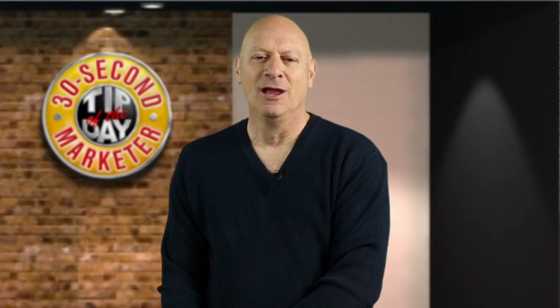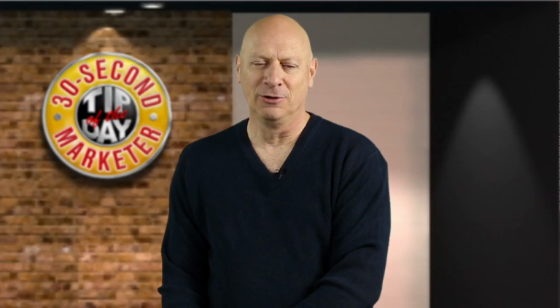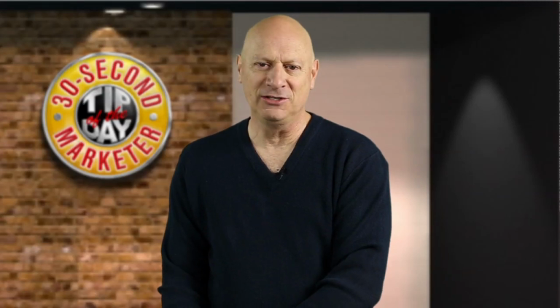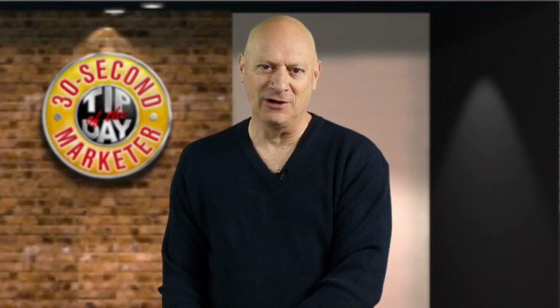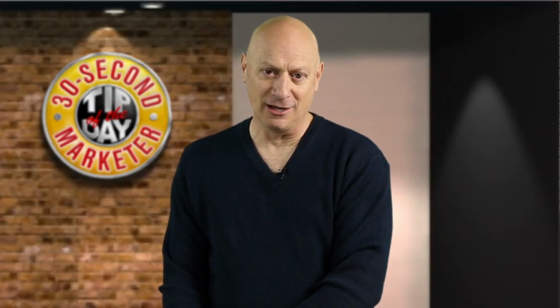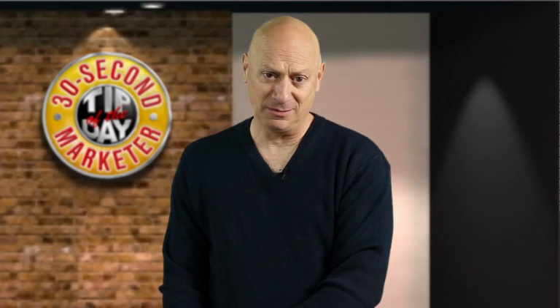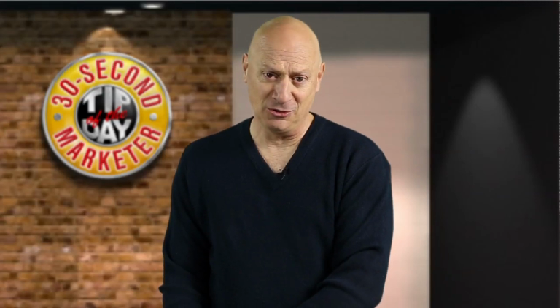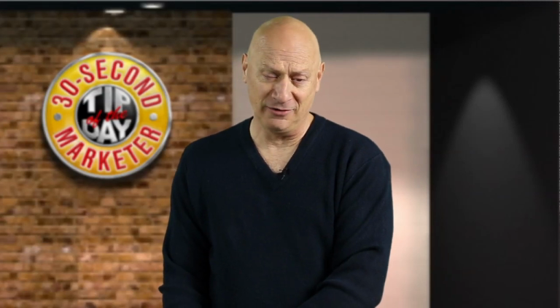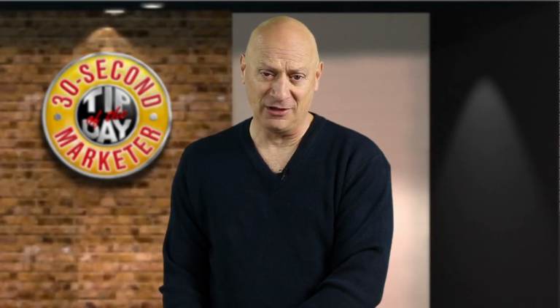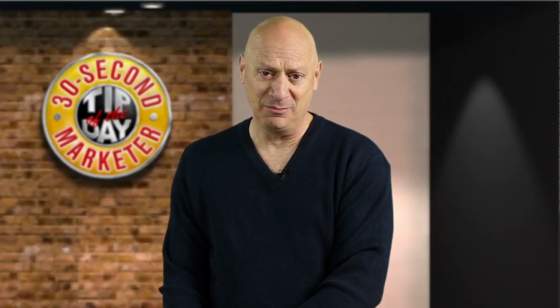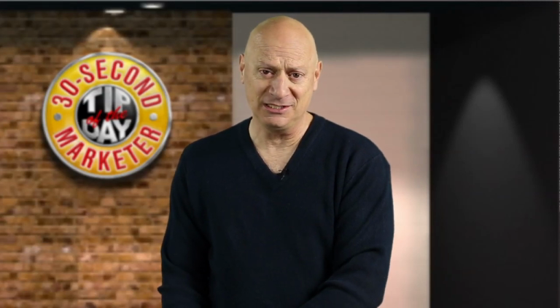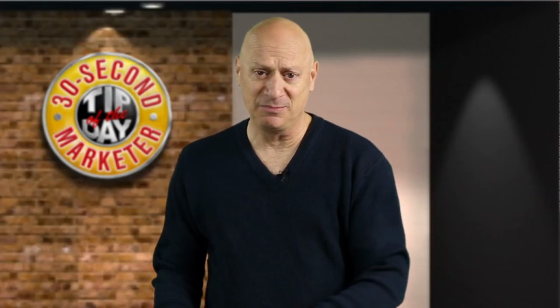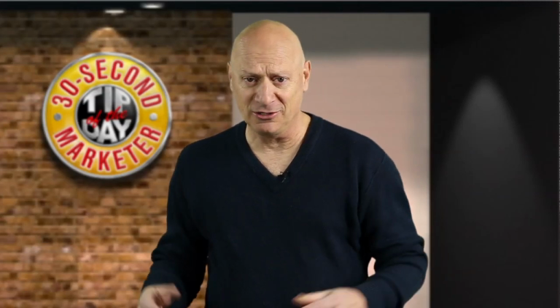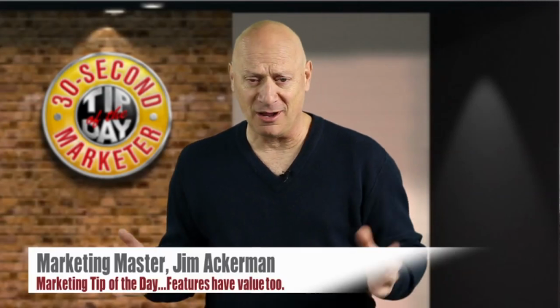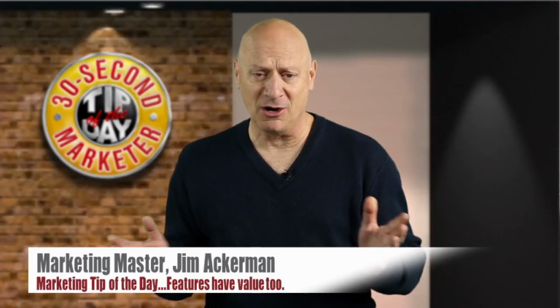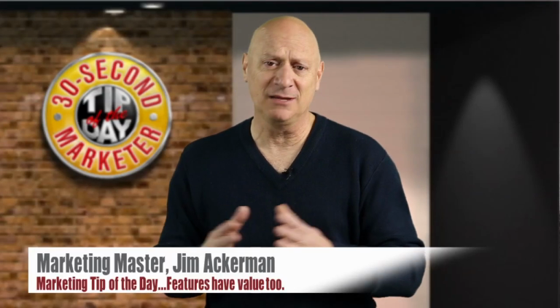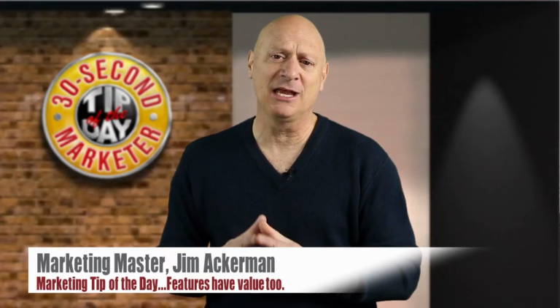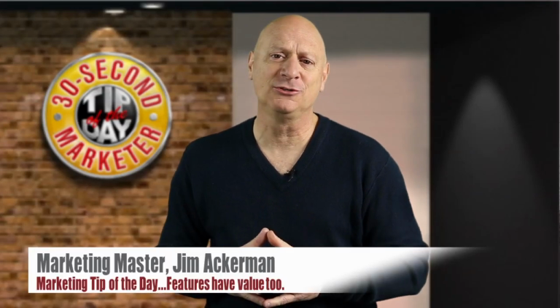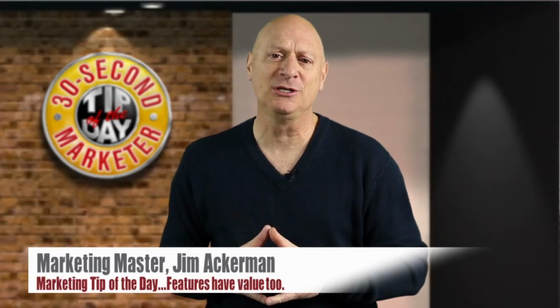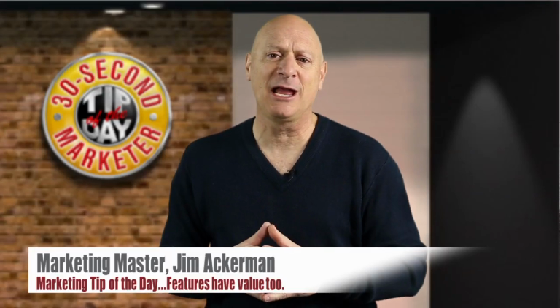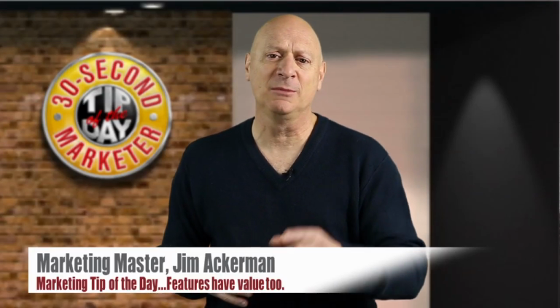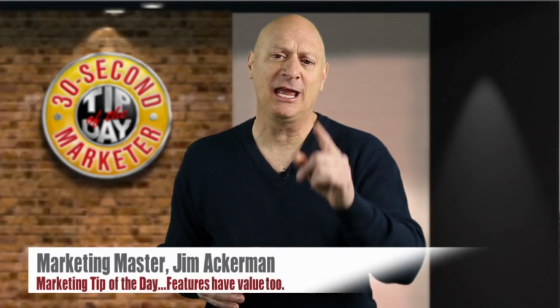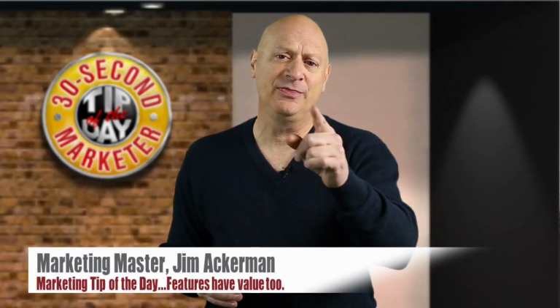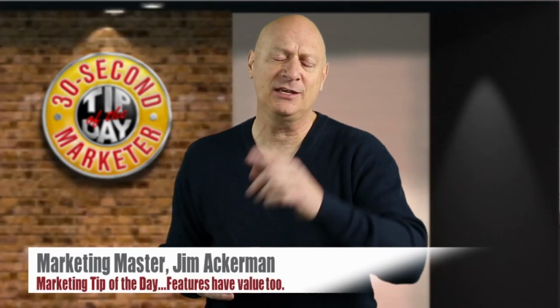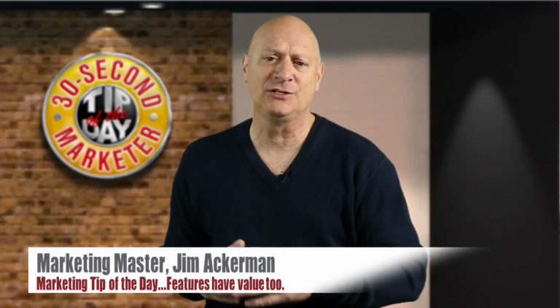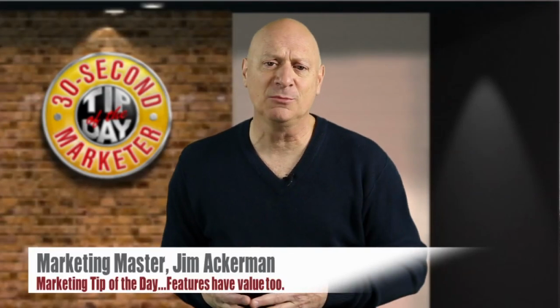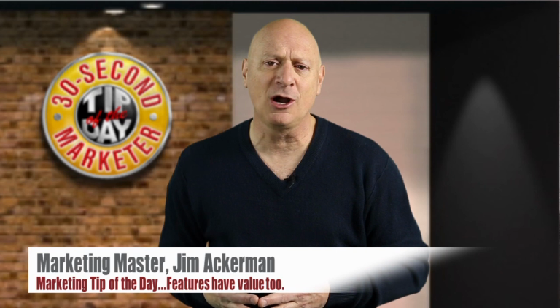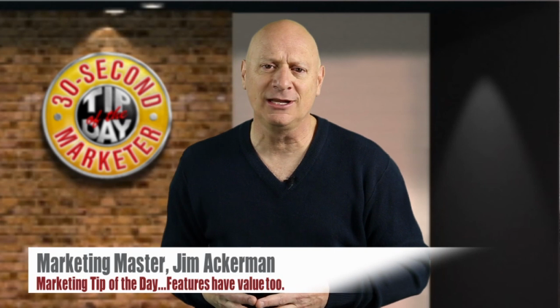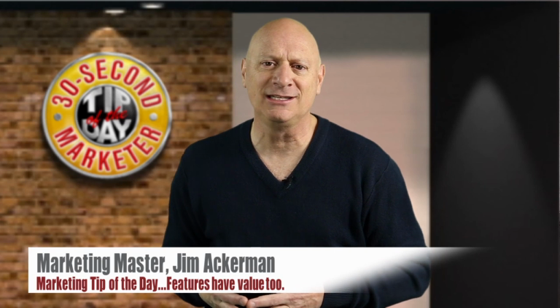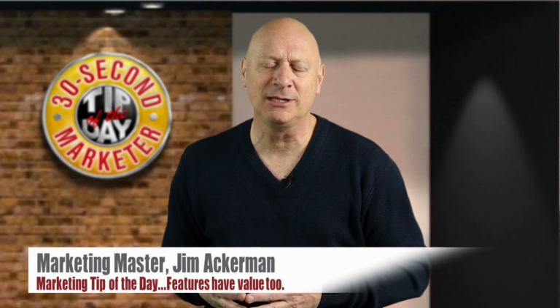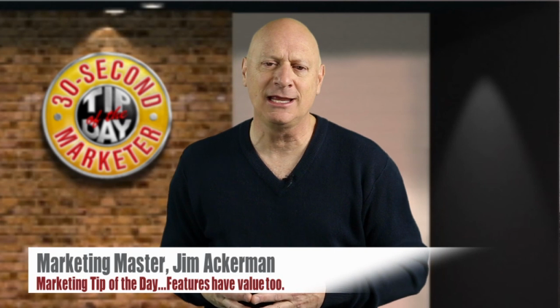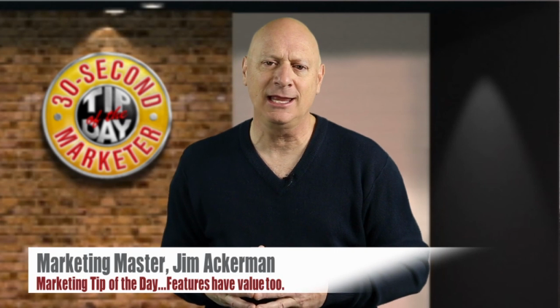Greetings, friend, entrepreneur, and fellow business builder. I'm marketing master Jim Ackerman, and this is your marketing tip of the day.